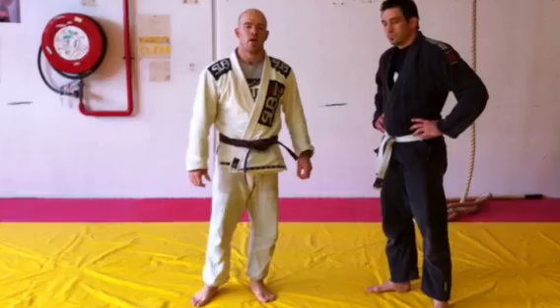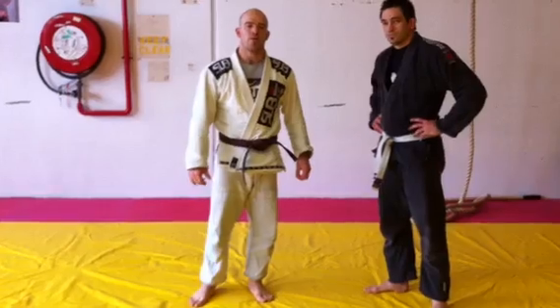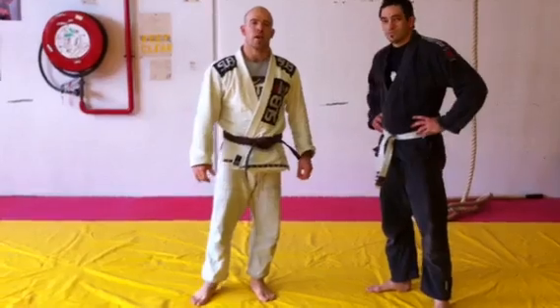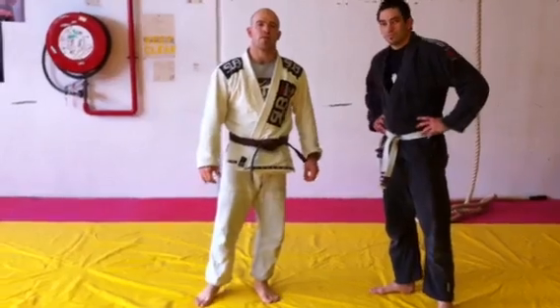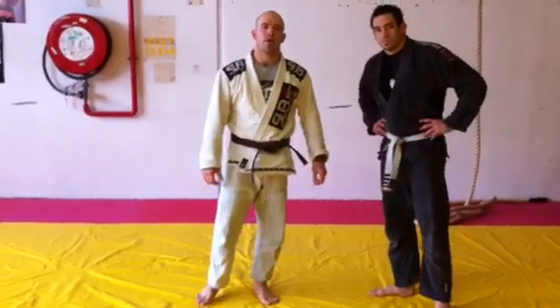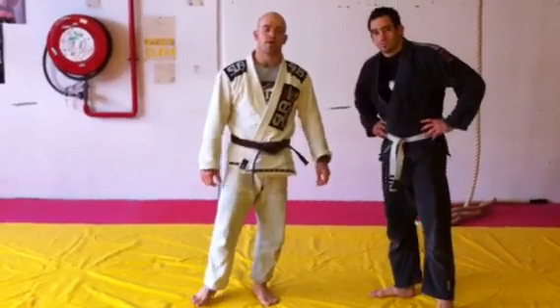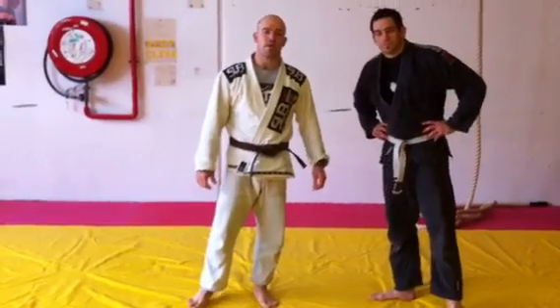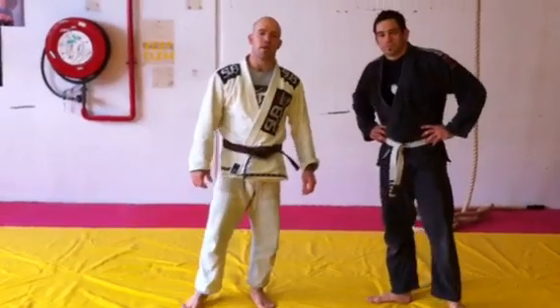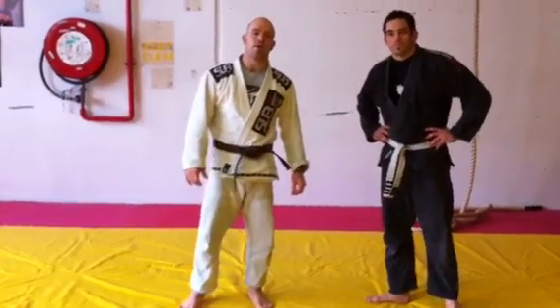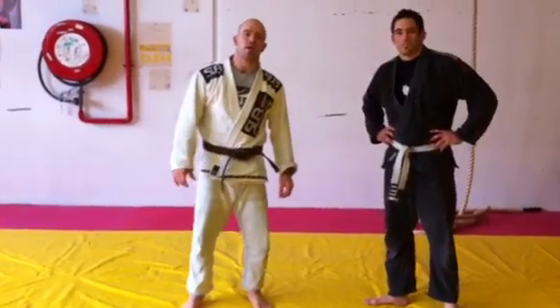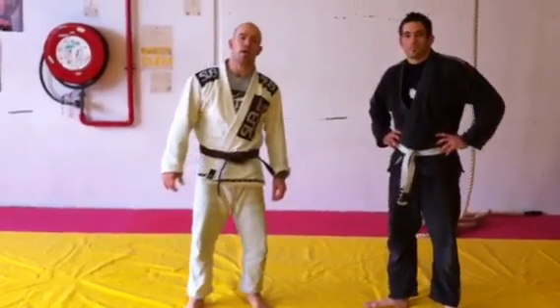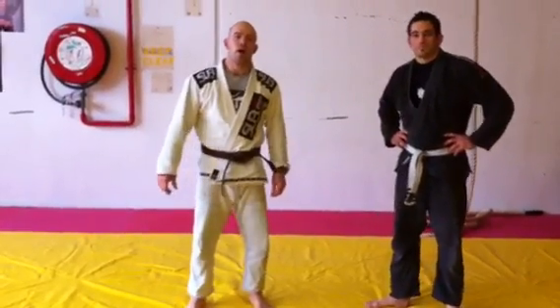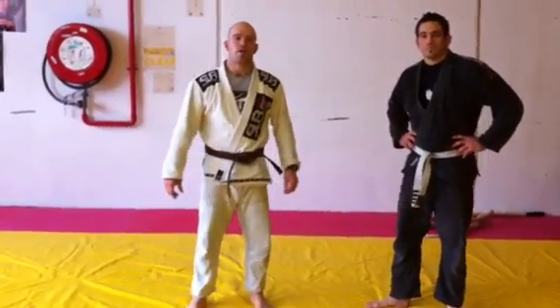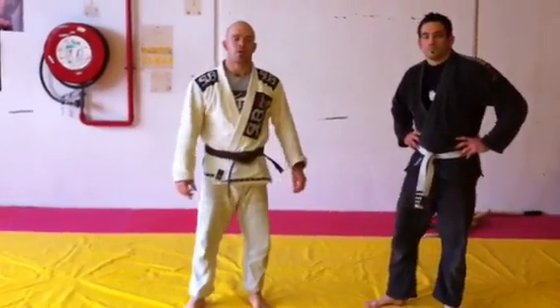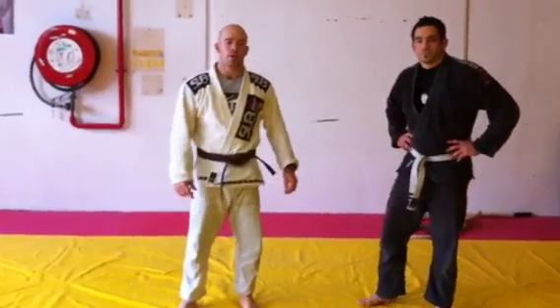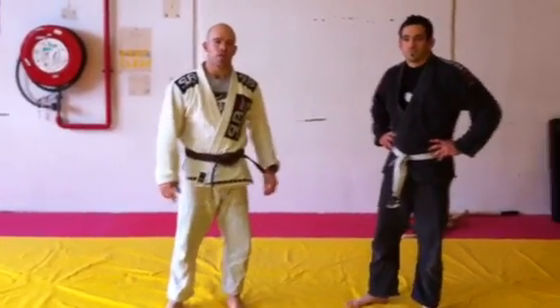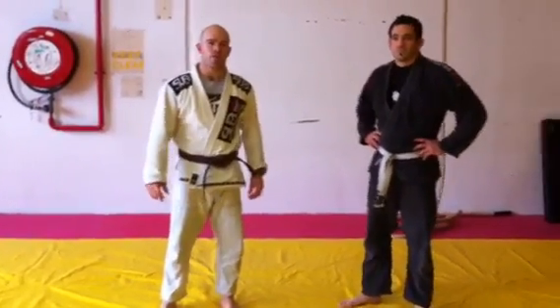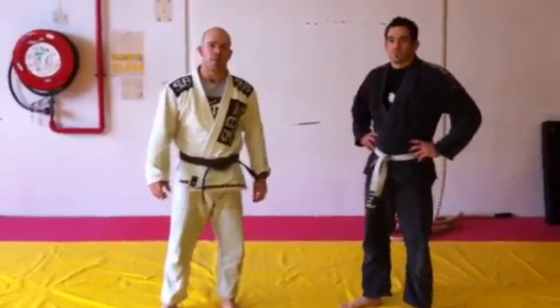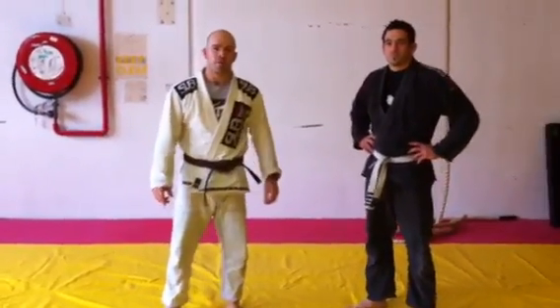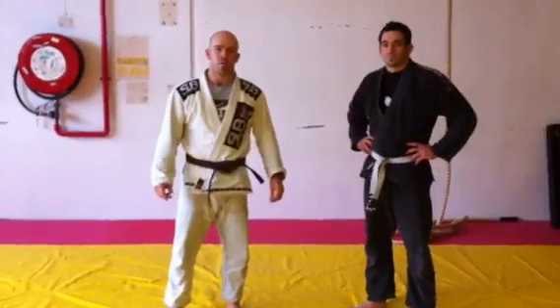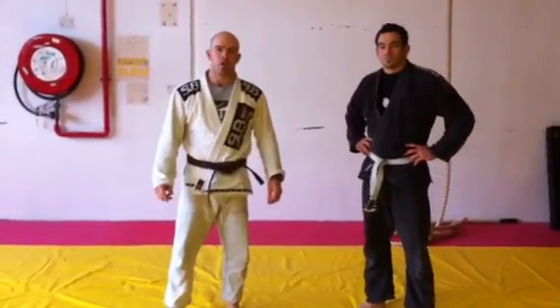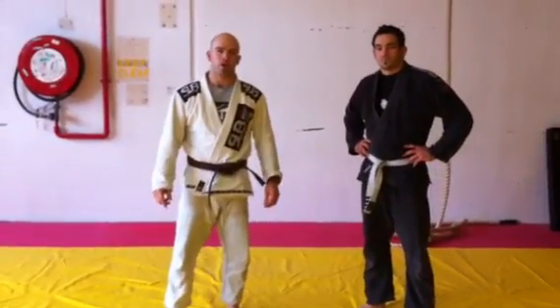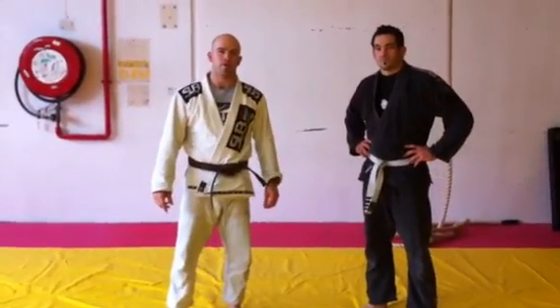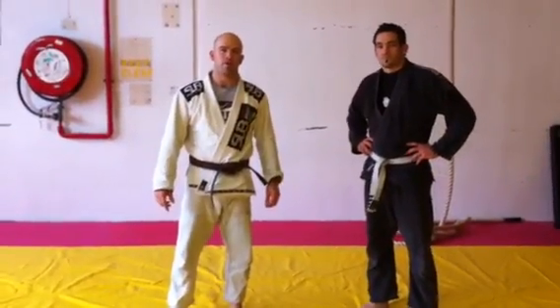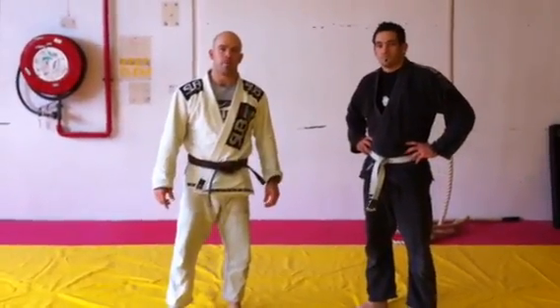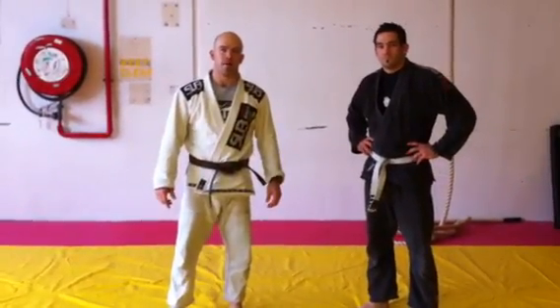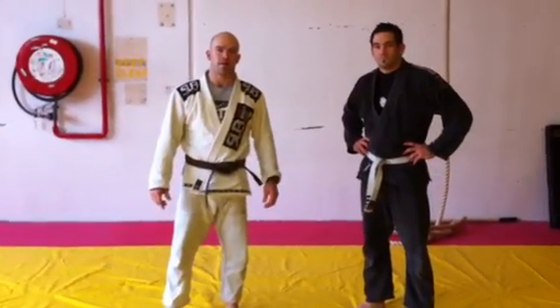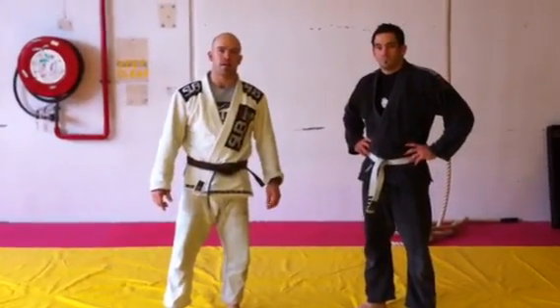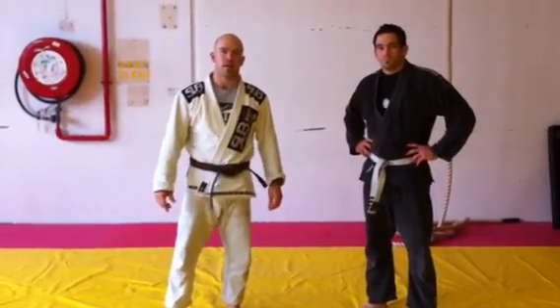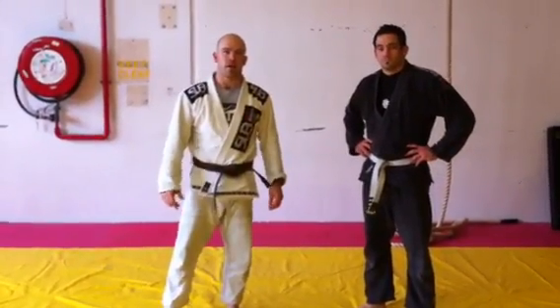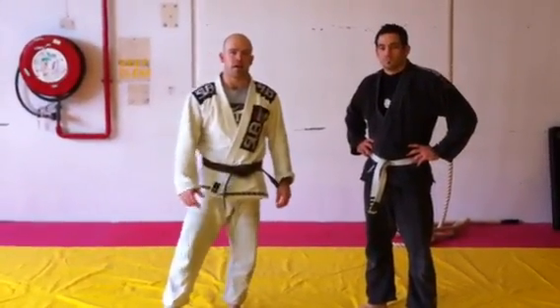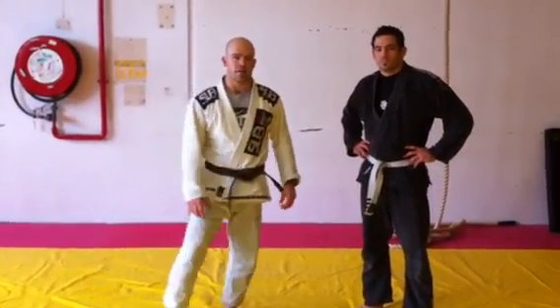What's up guys, Kit Dale here. I just want to show you a sweep I've been working on from Single Leg X.